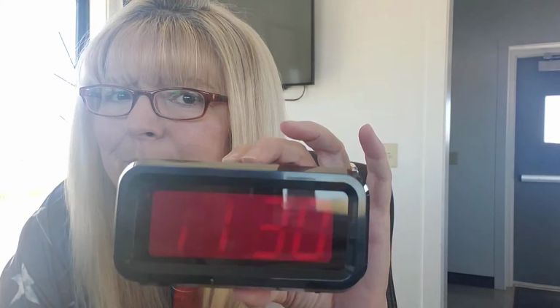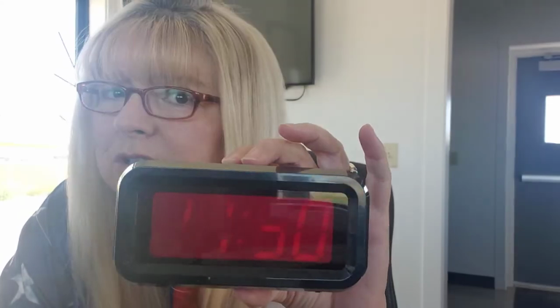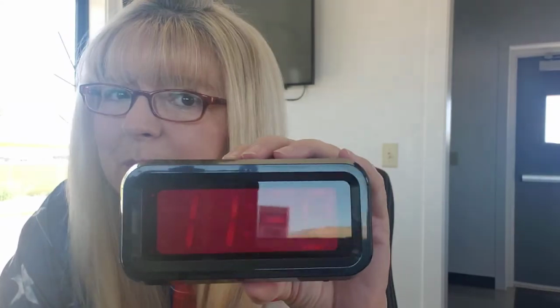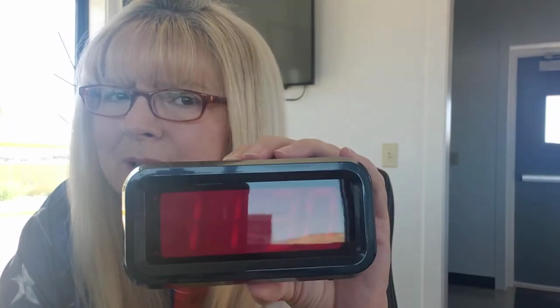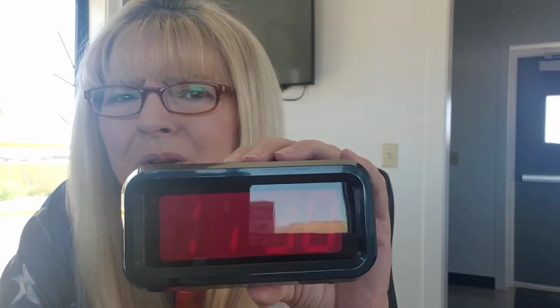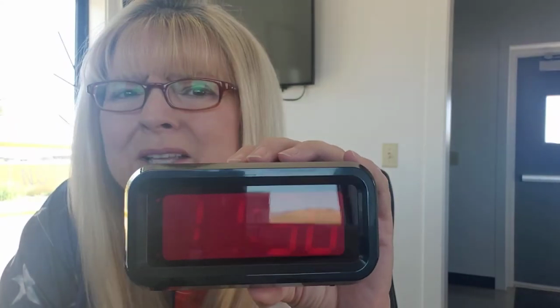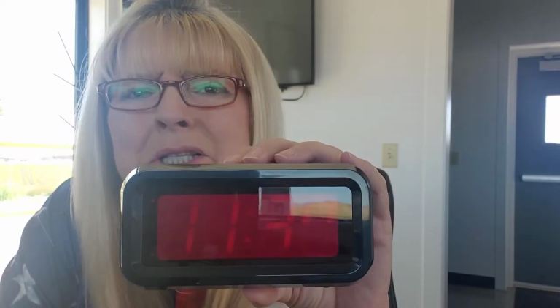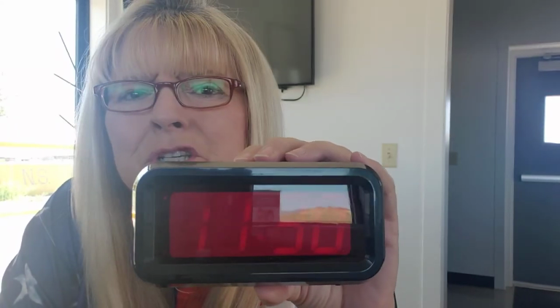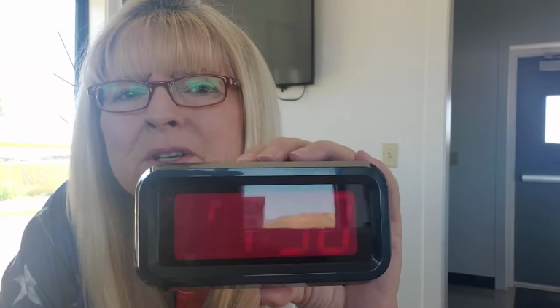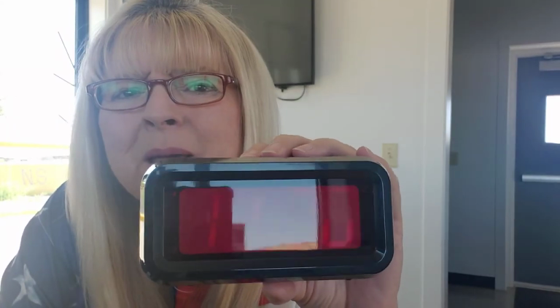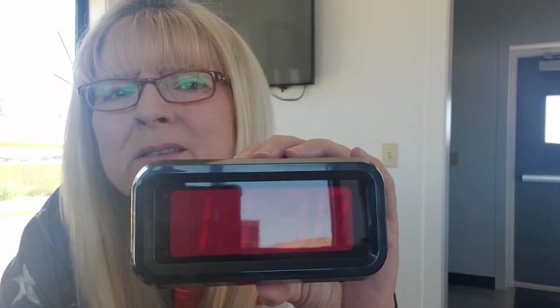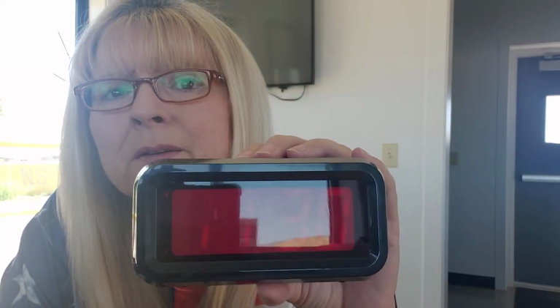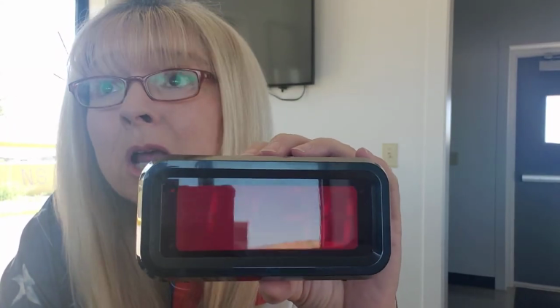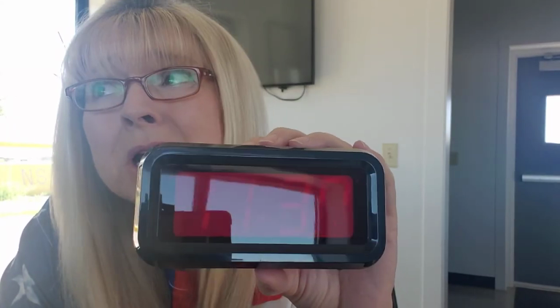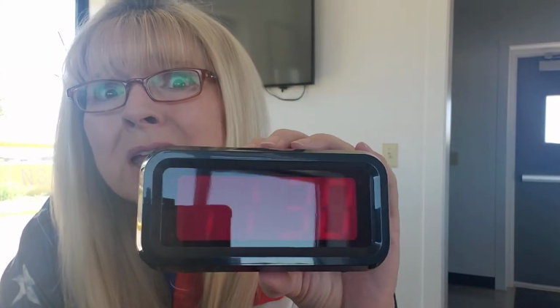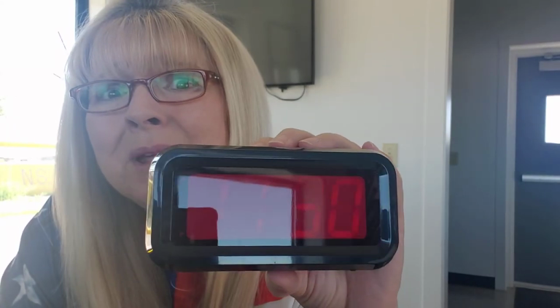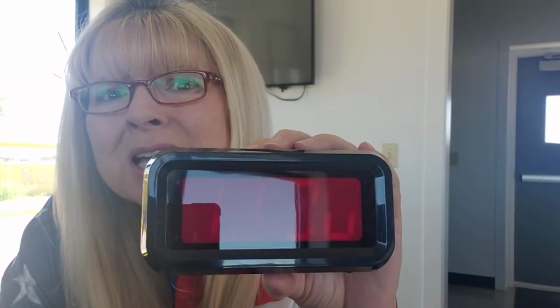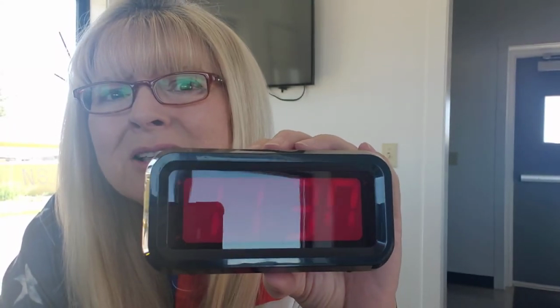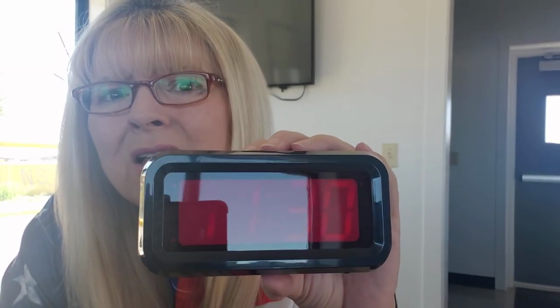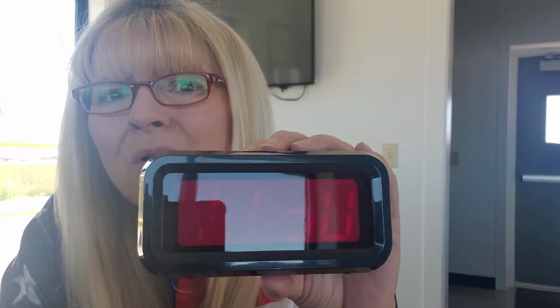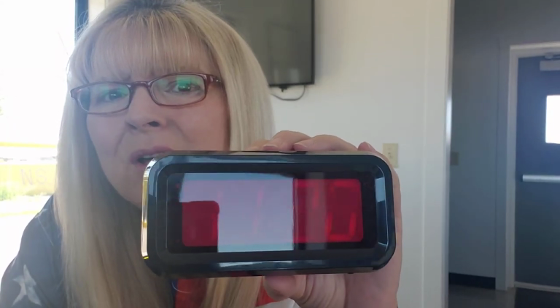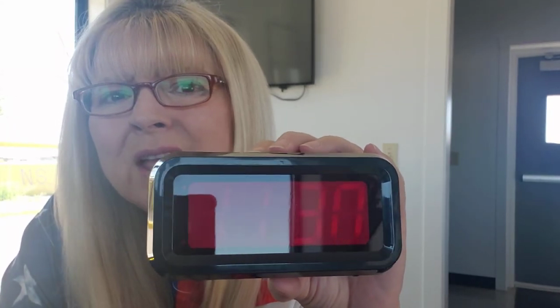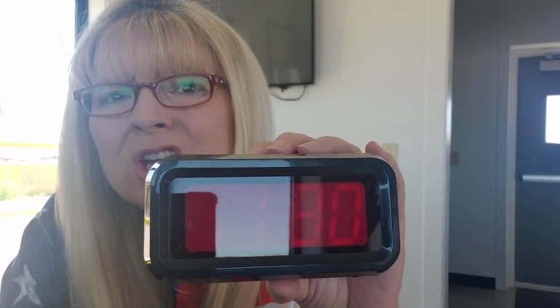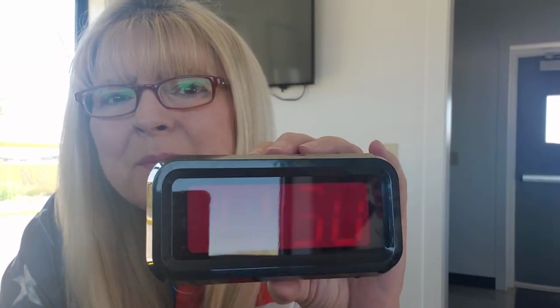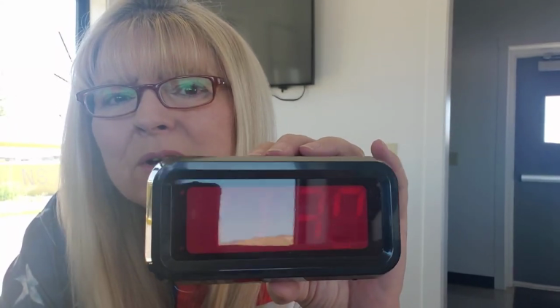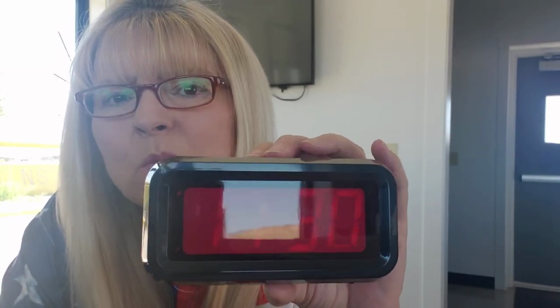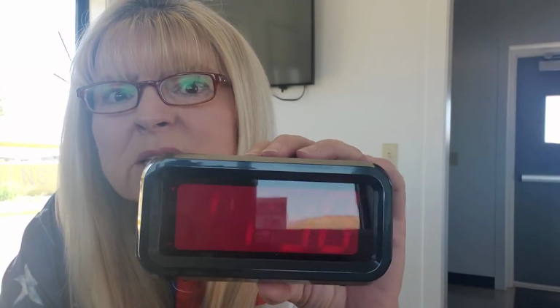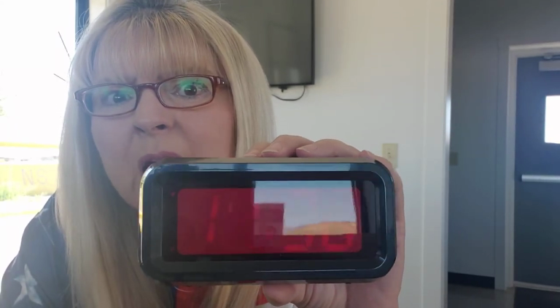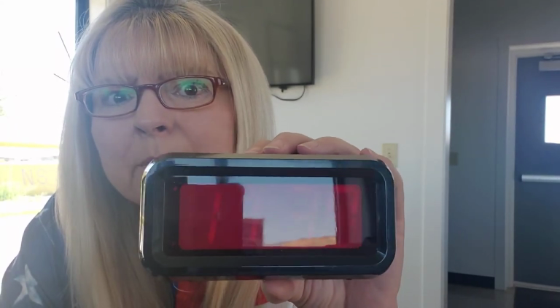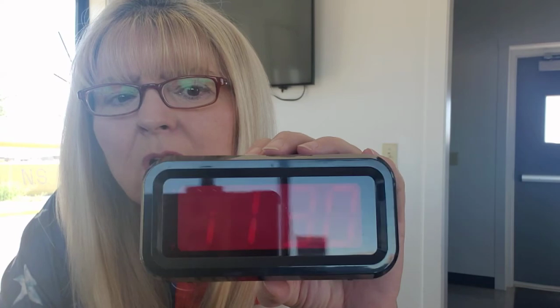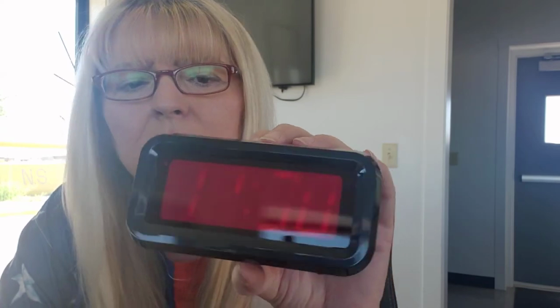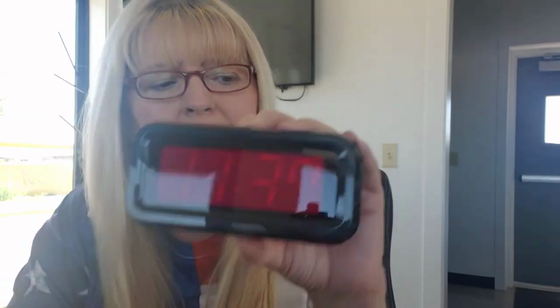Most people say that's a little too expensive. No, because I only have to change the batteries one time a year, right?